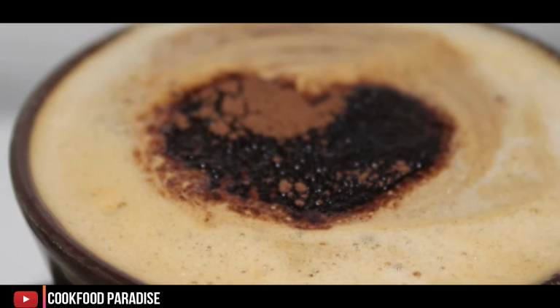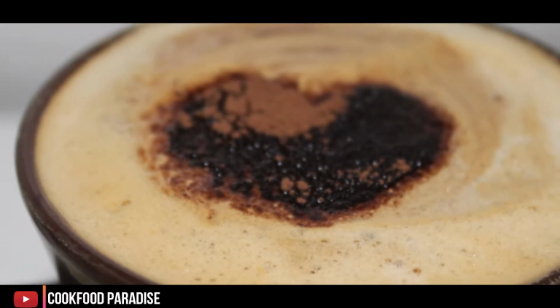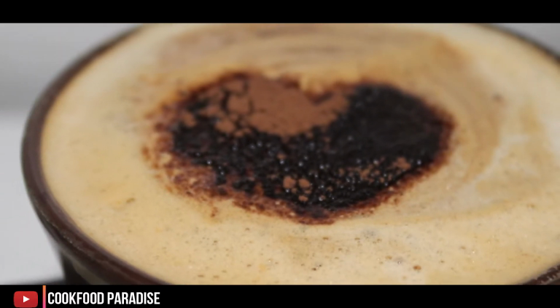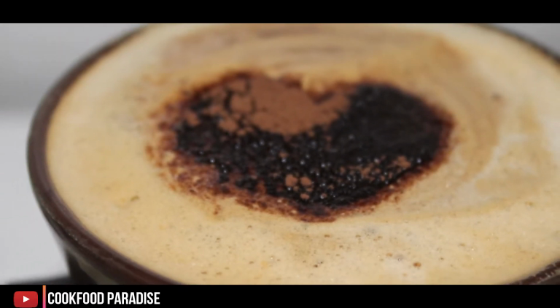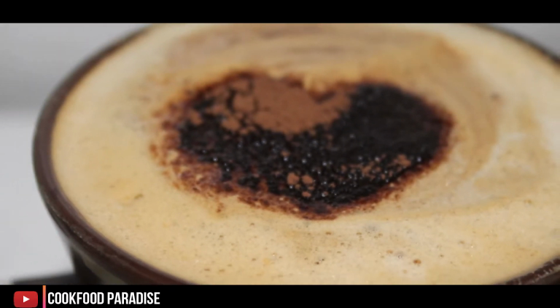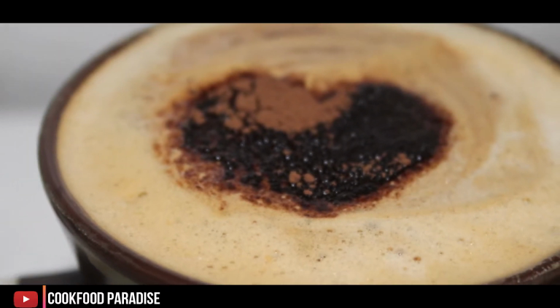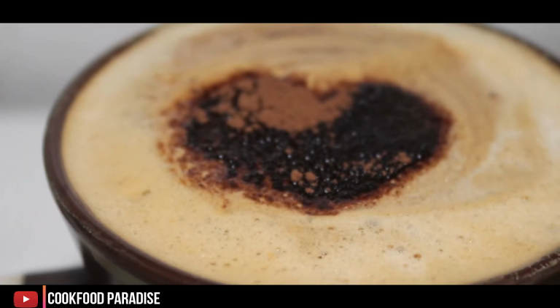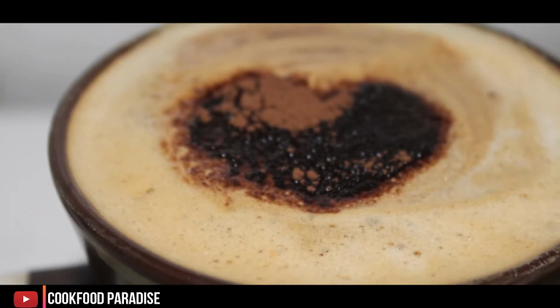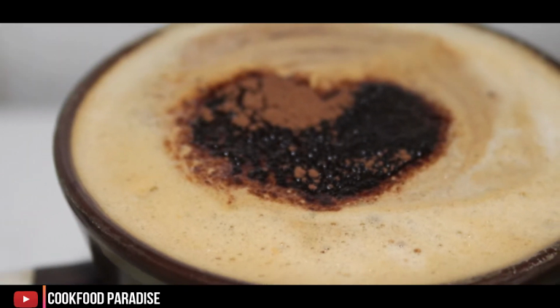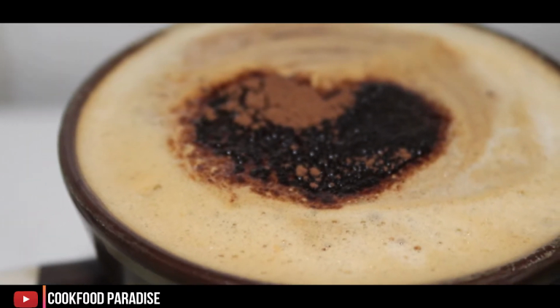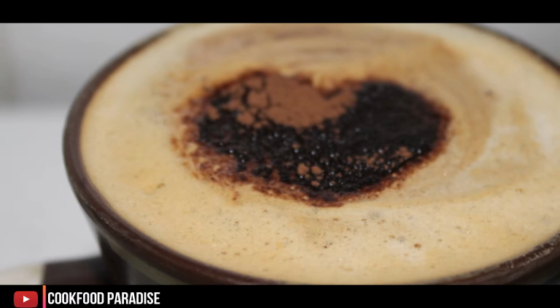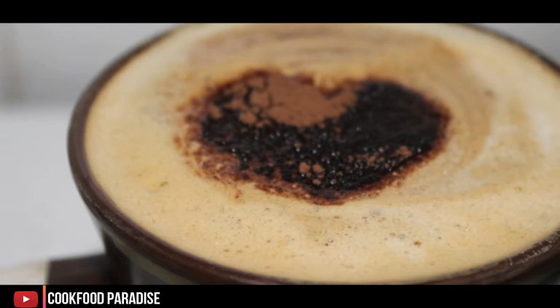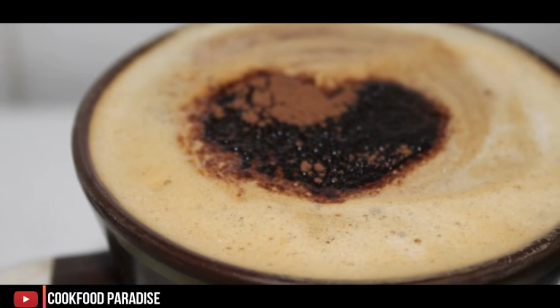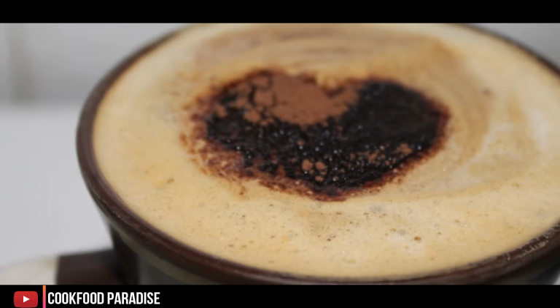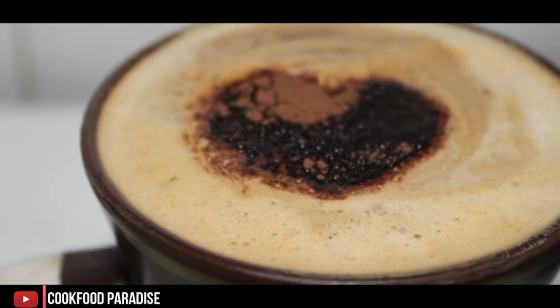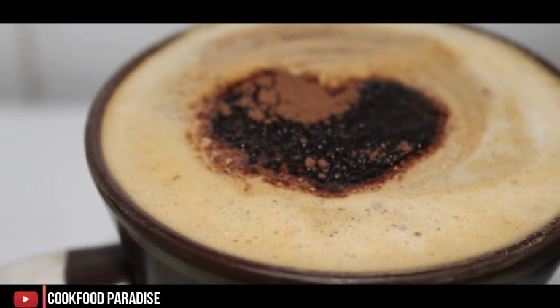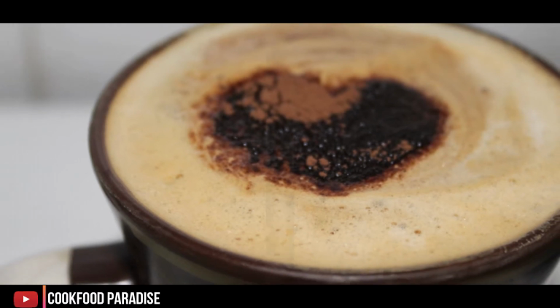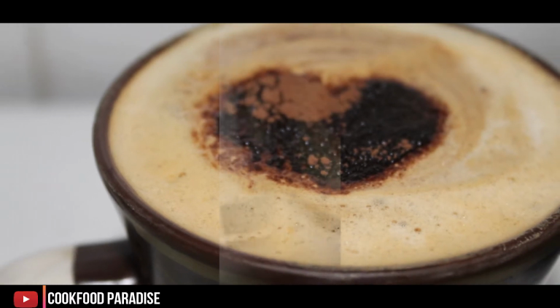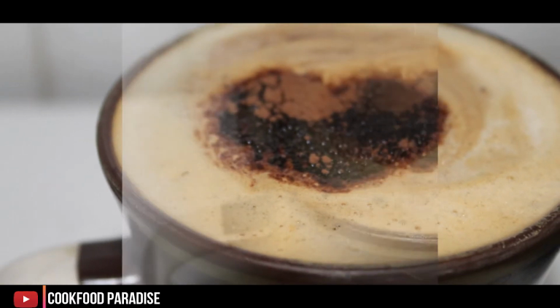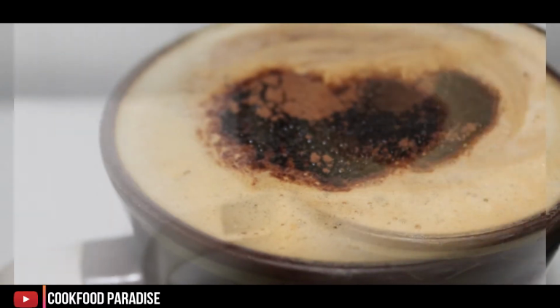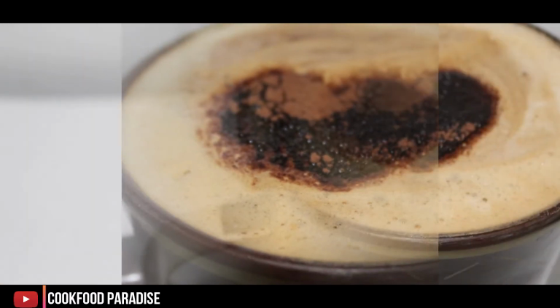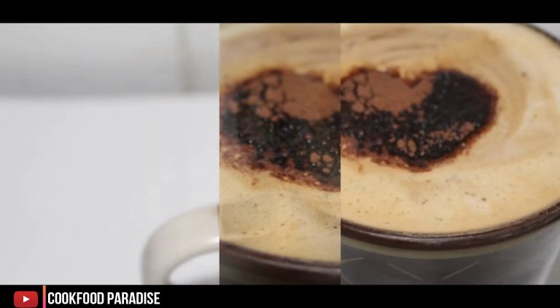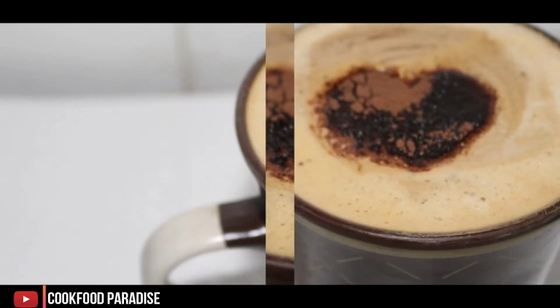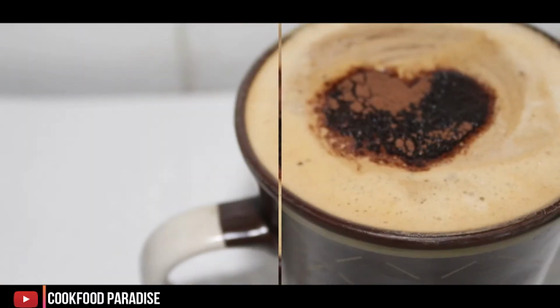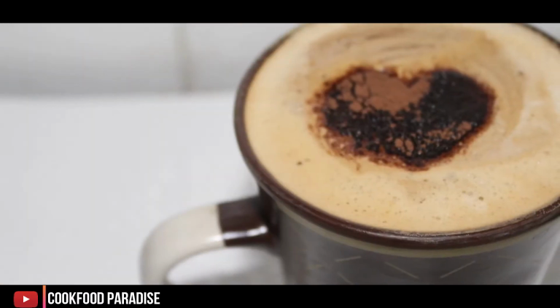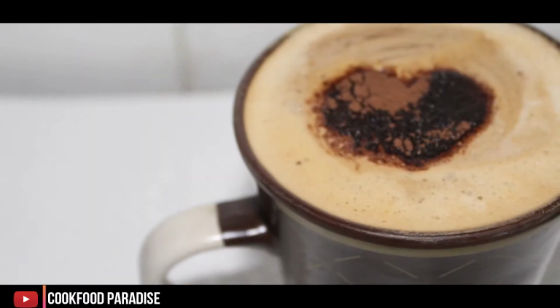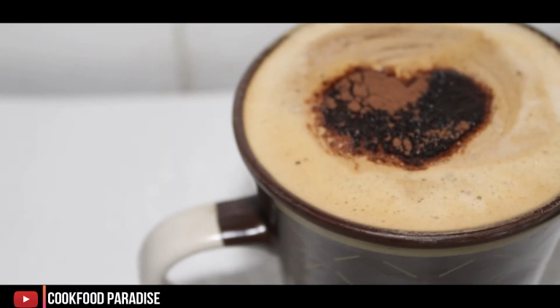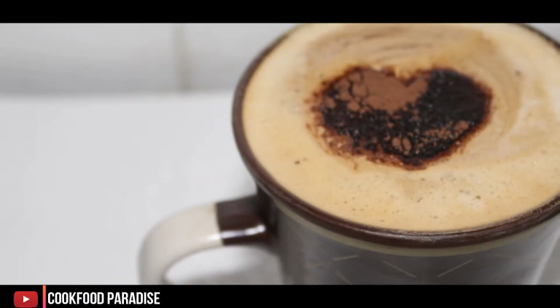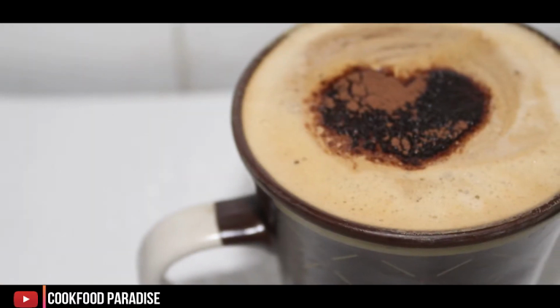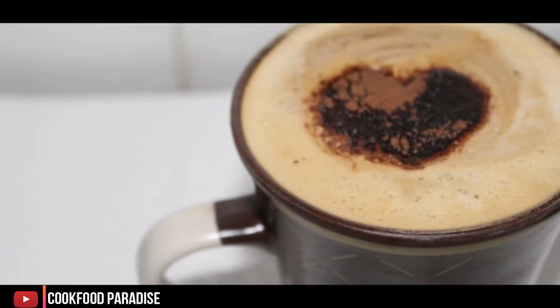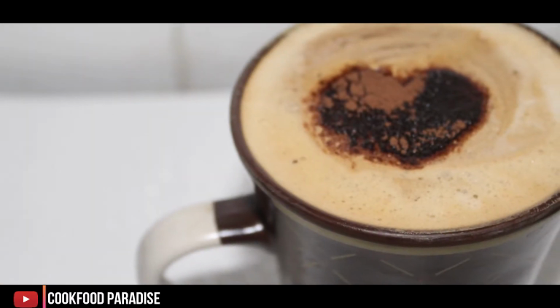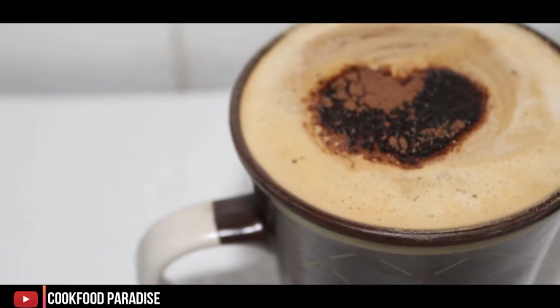Hello friends, welcome to my kitchen. I am Pooja and you are watching my channel Cook Food Paradise.